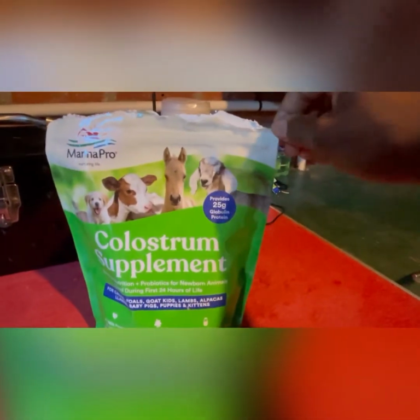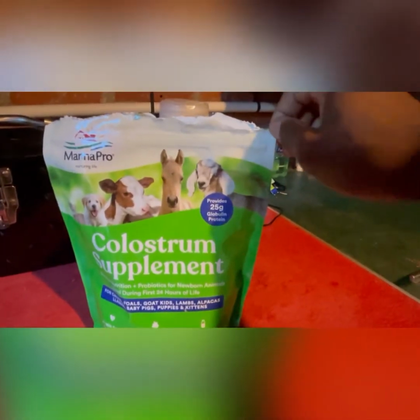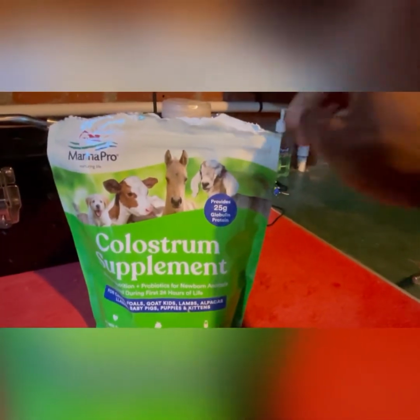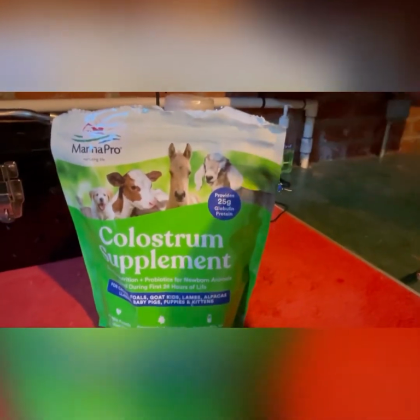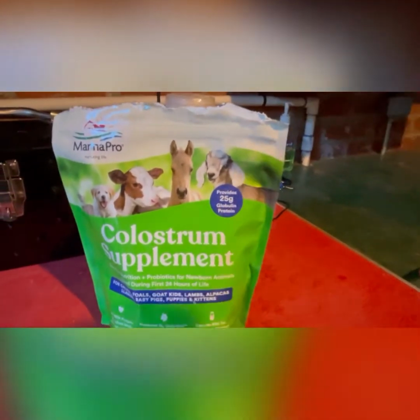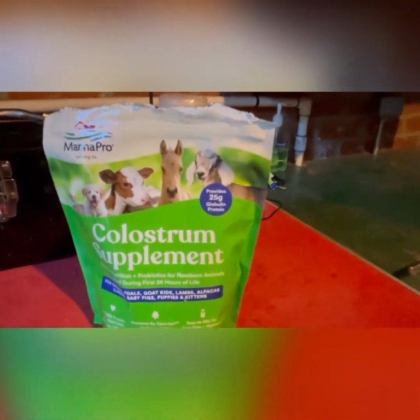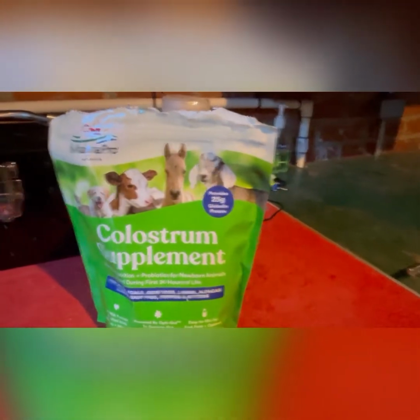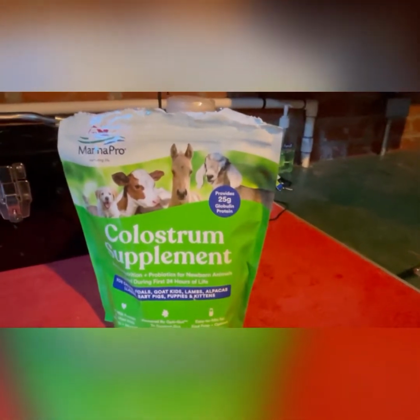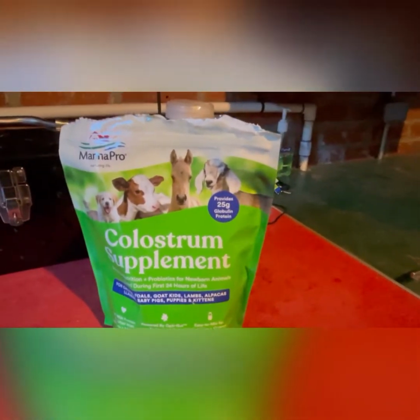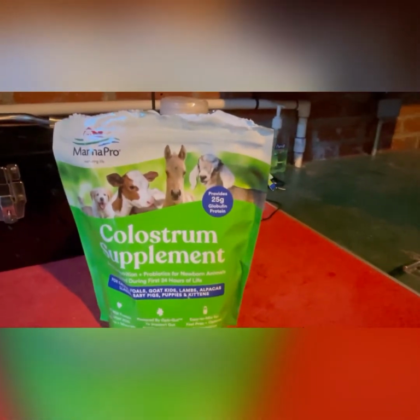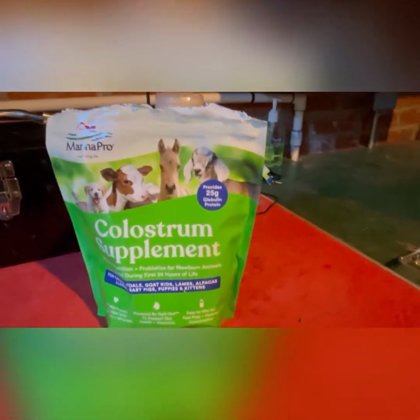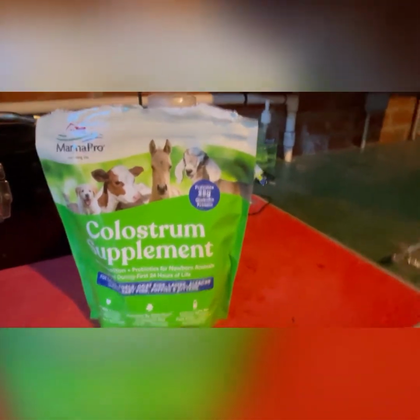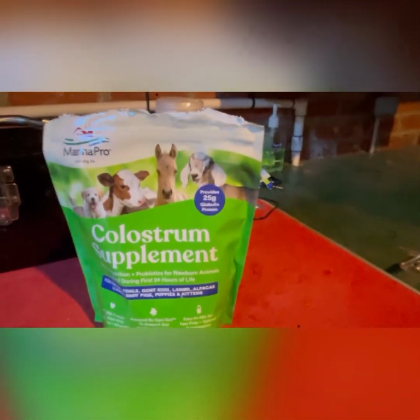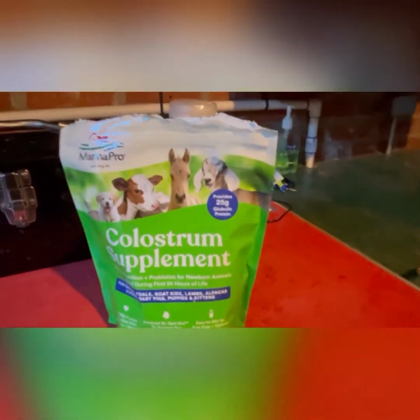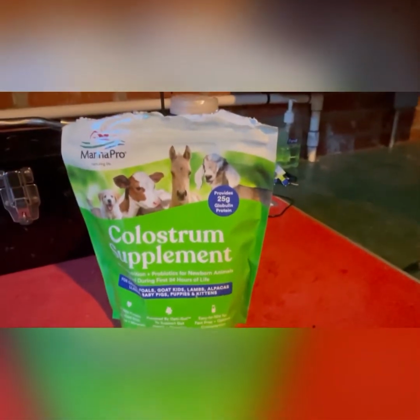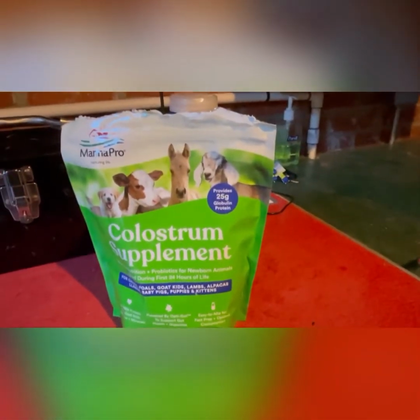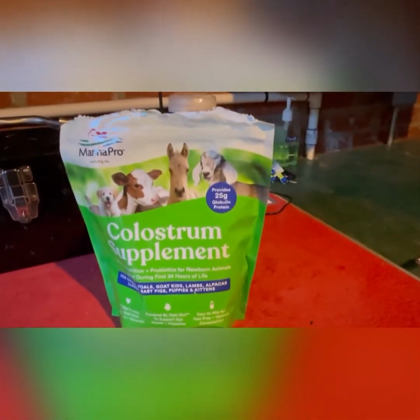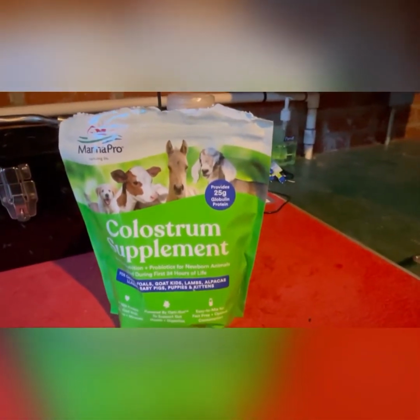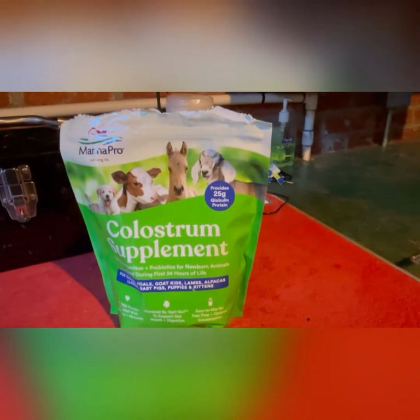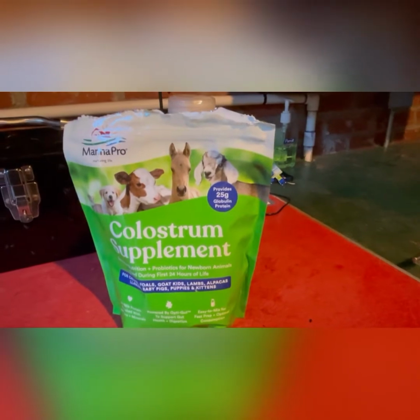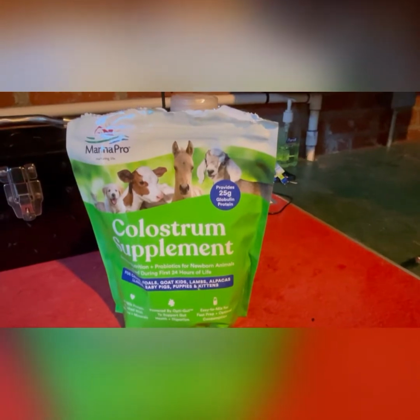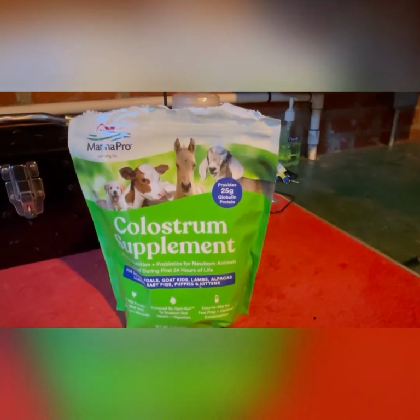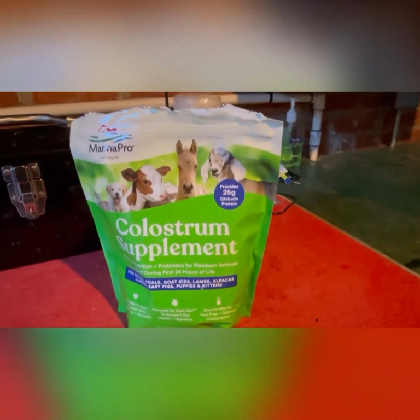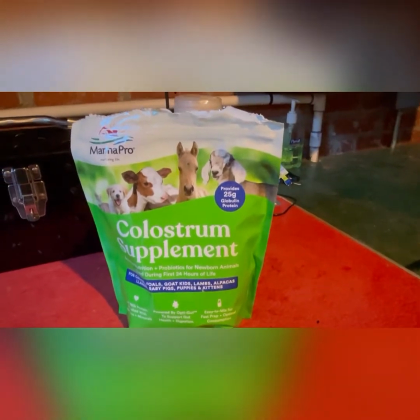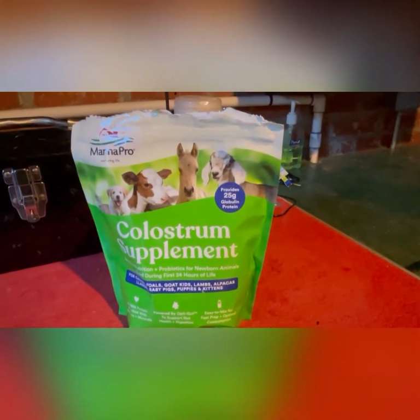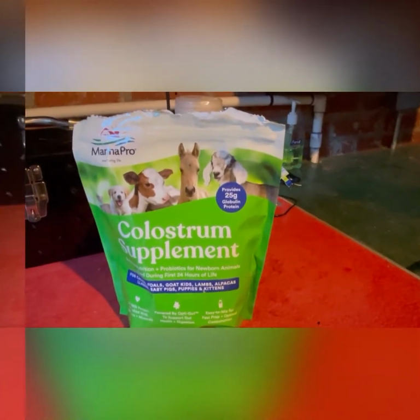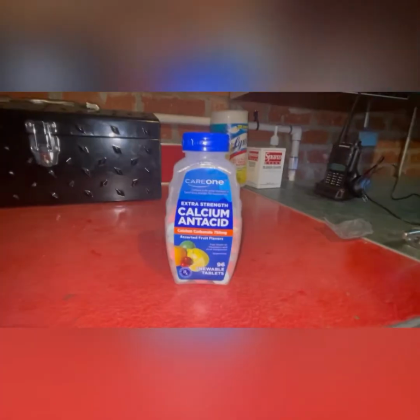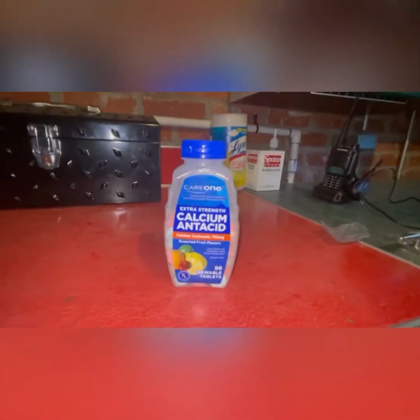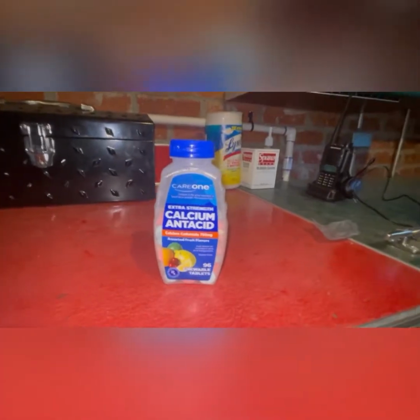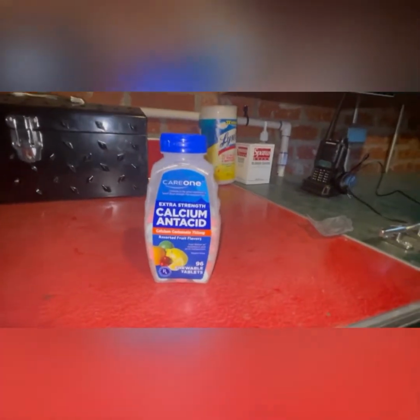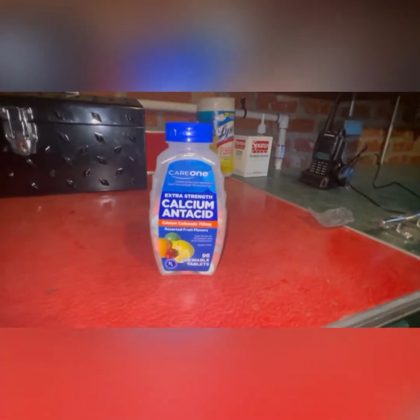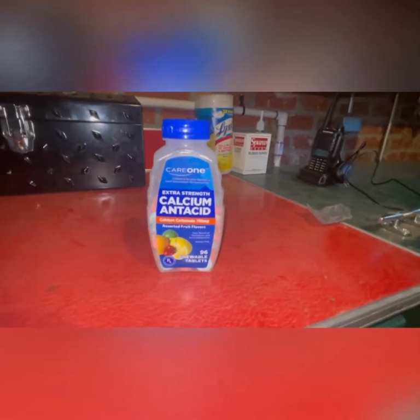Just keep feeding them colostrum anyway. This is one of the most vital things you need to have.